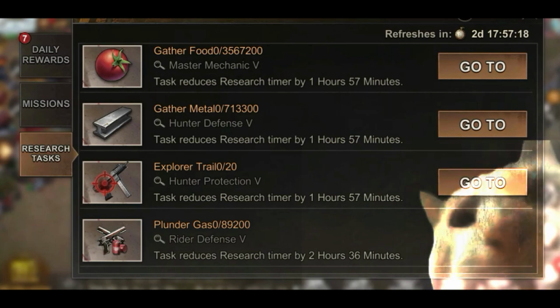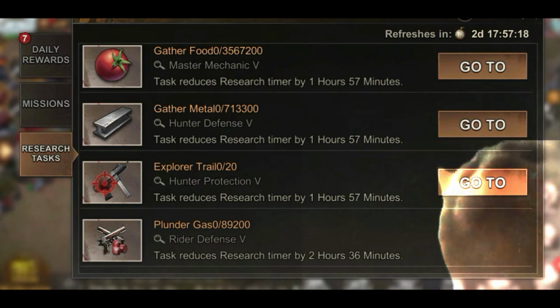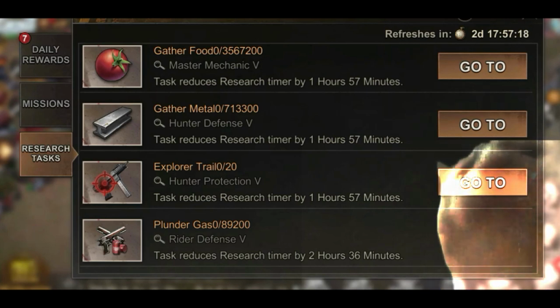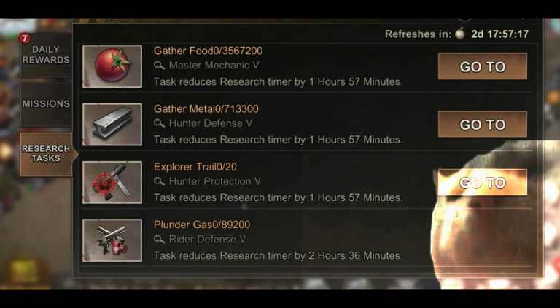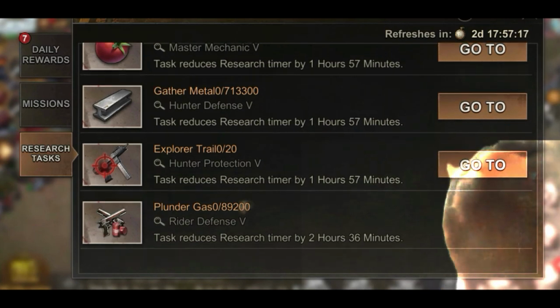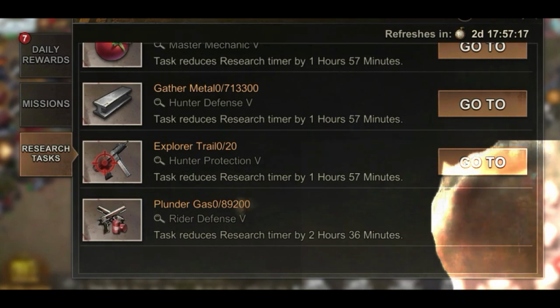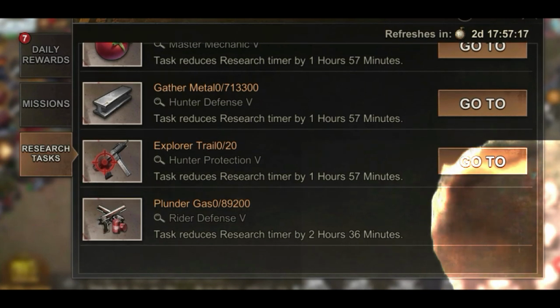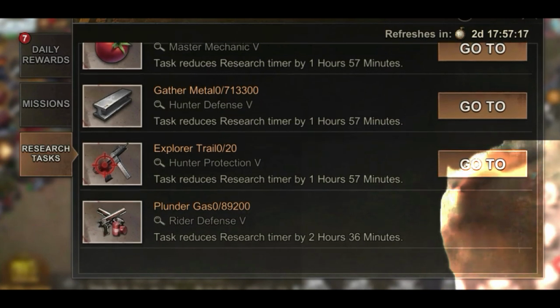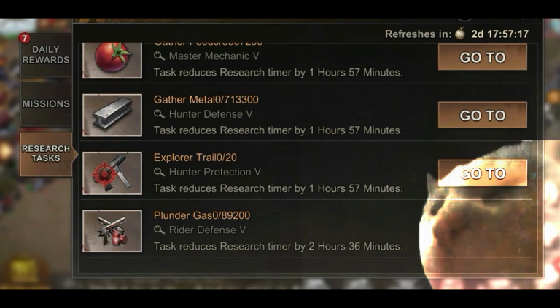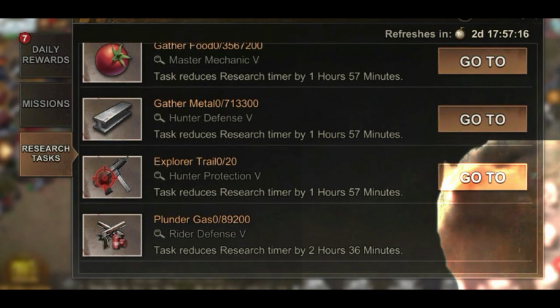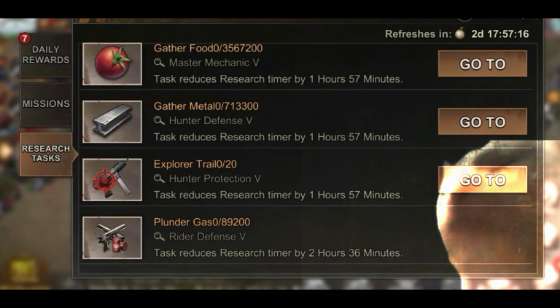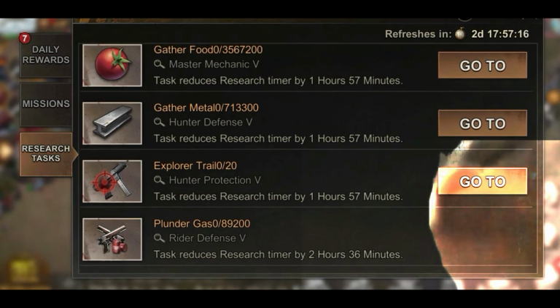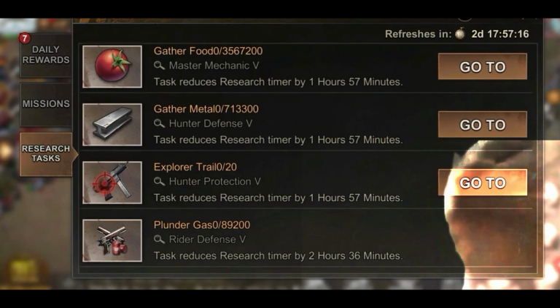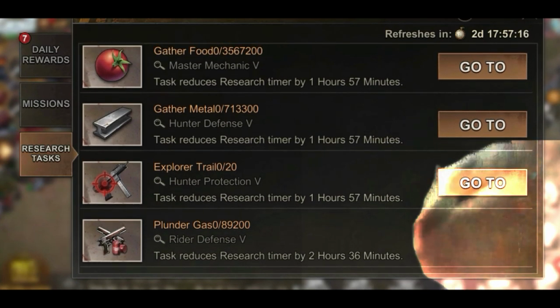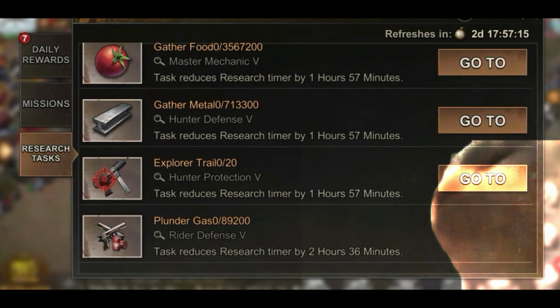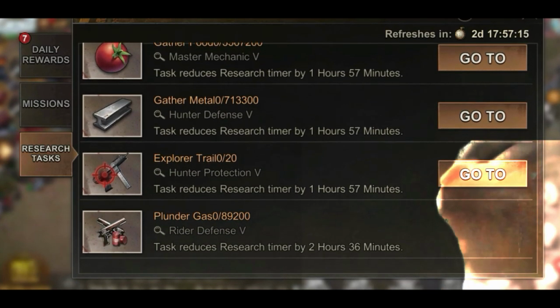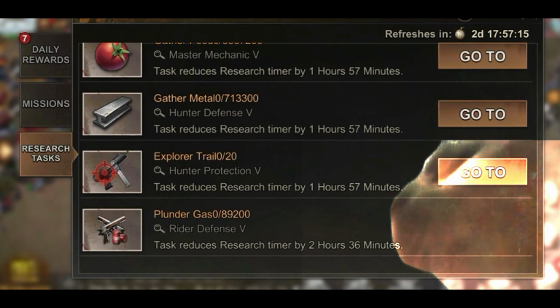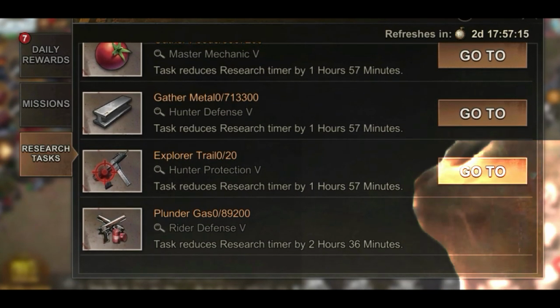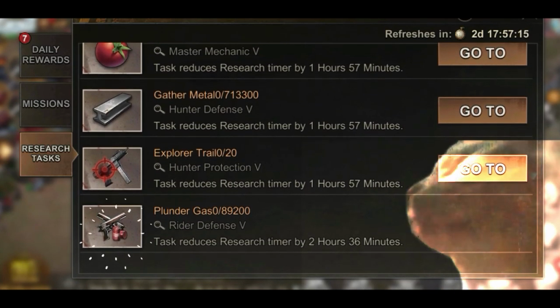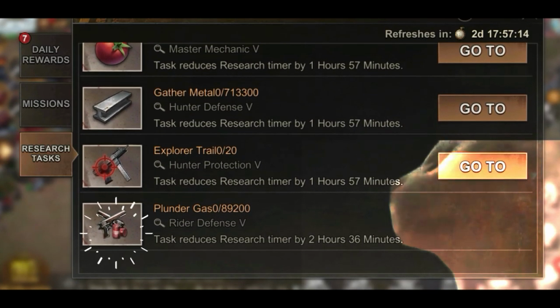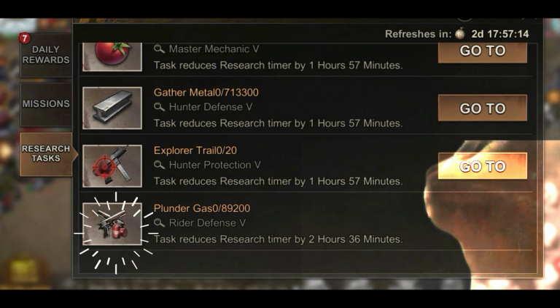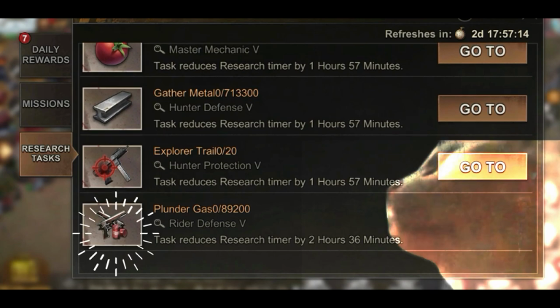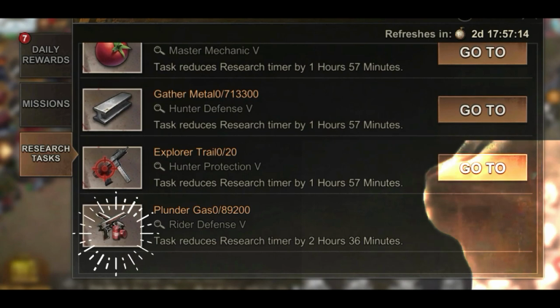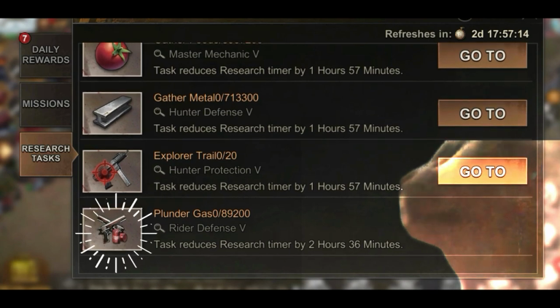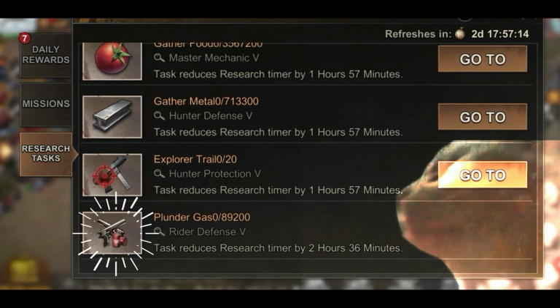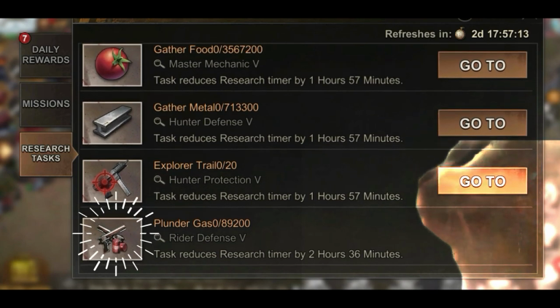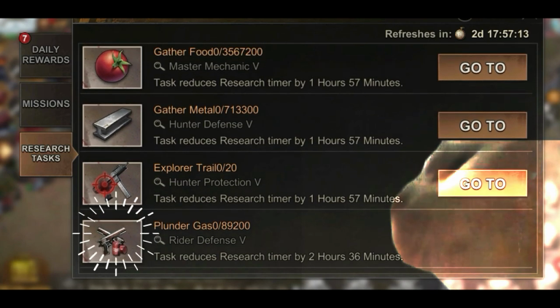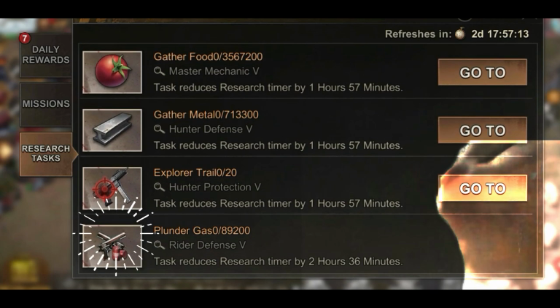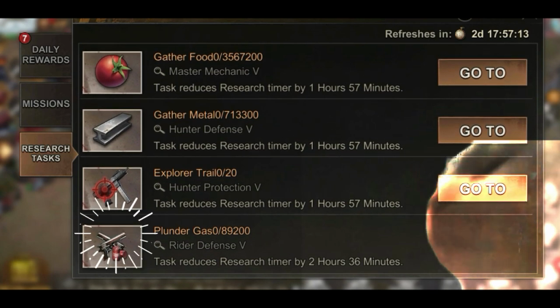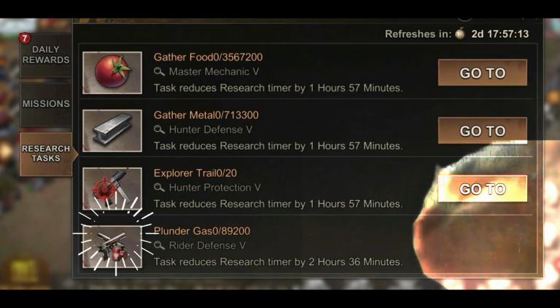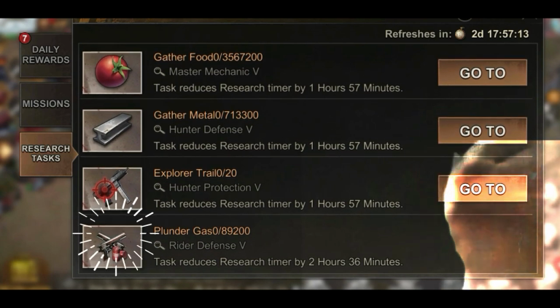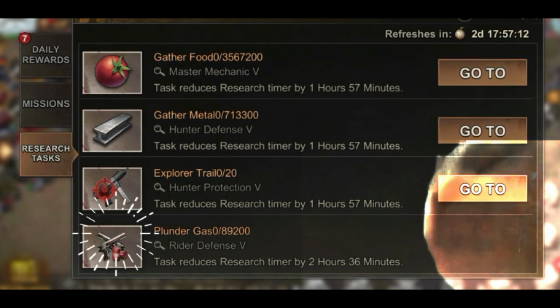Tip number seven: sometimes it's hard to finish missions that require you to plunder. Use a farm account with the login trick and plunder it.